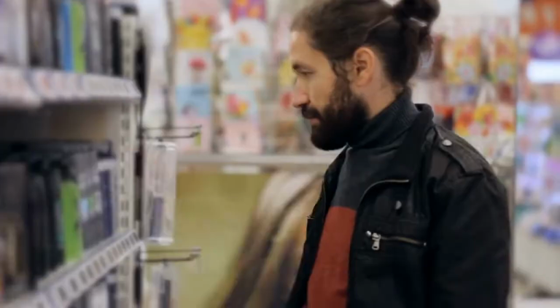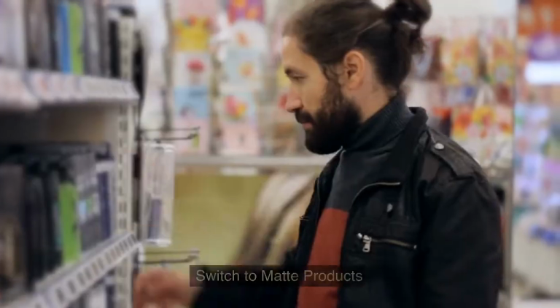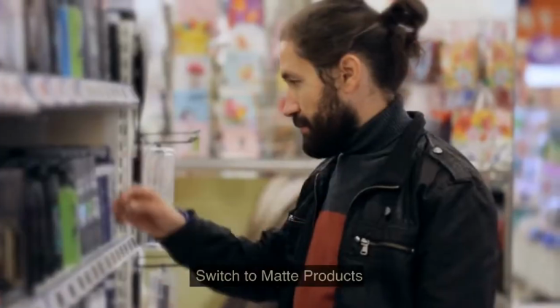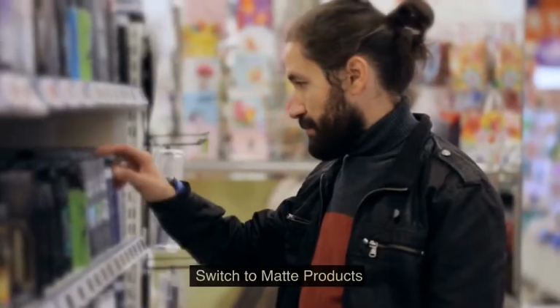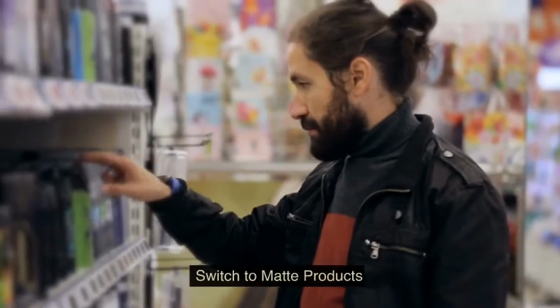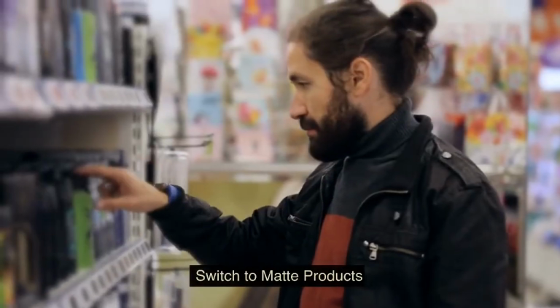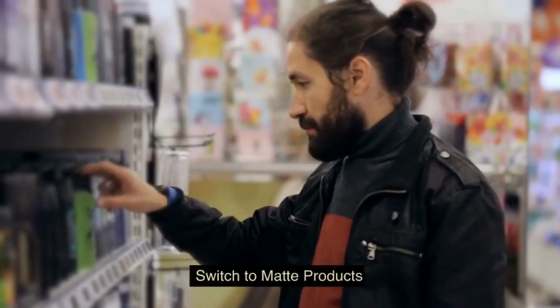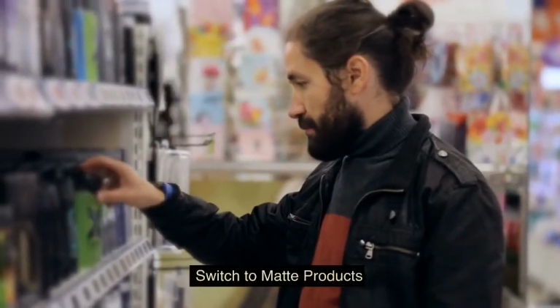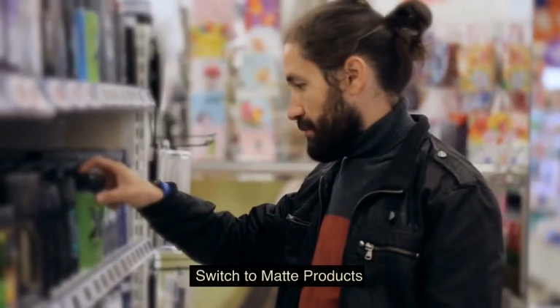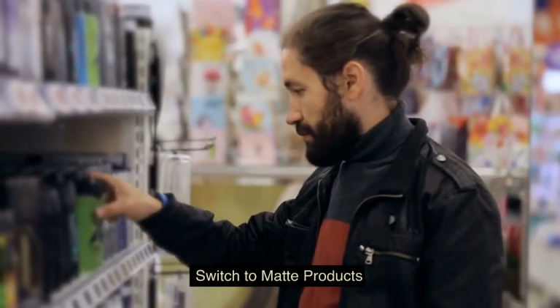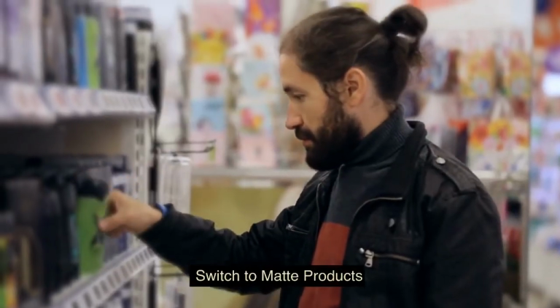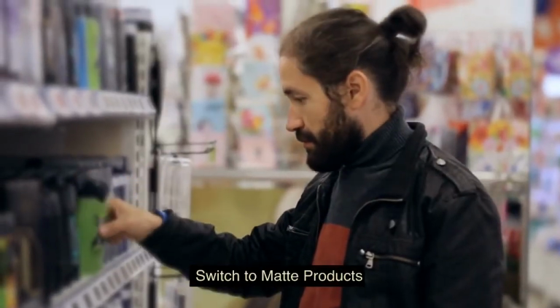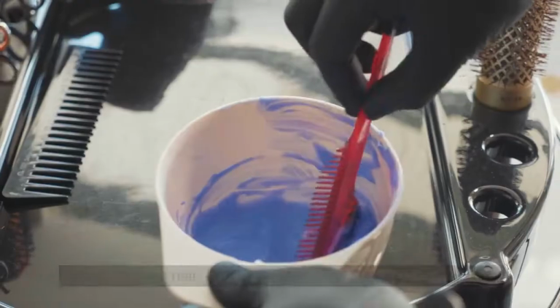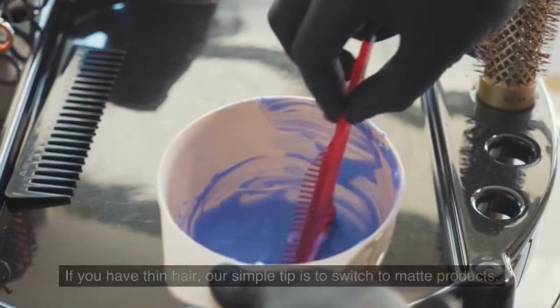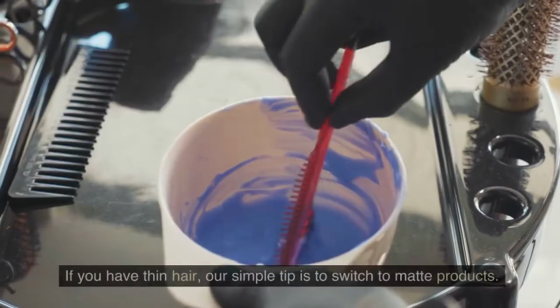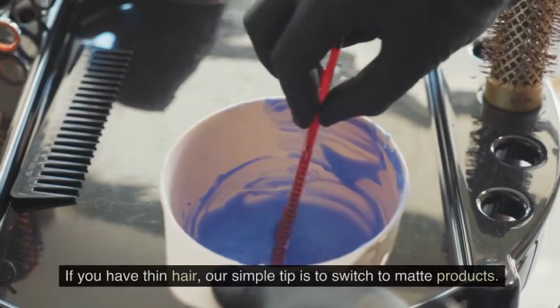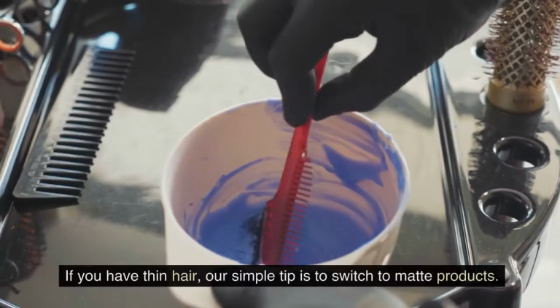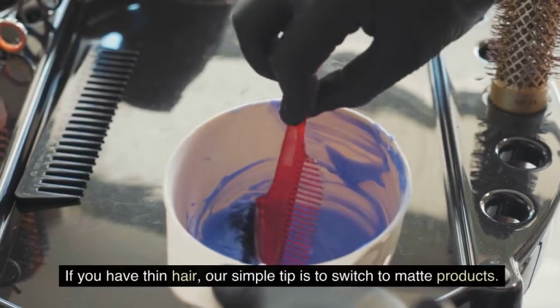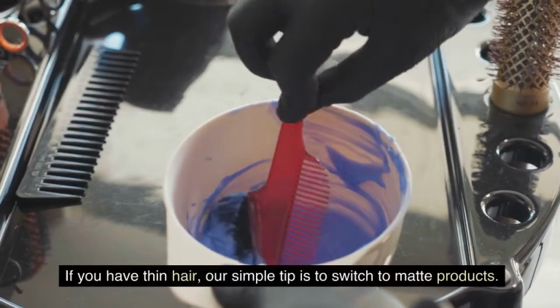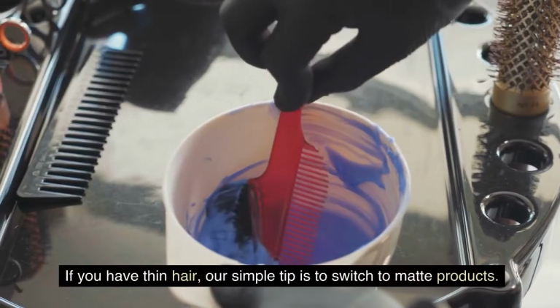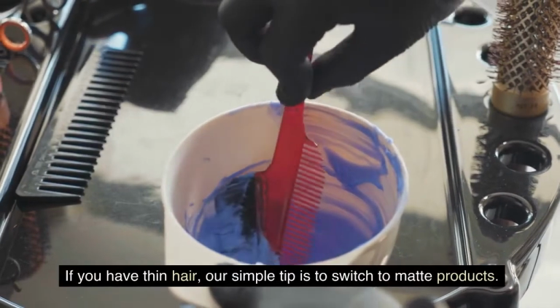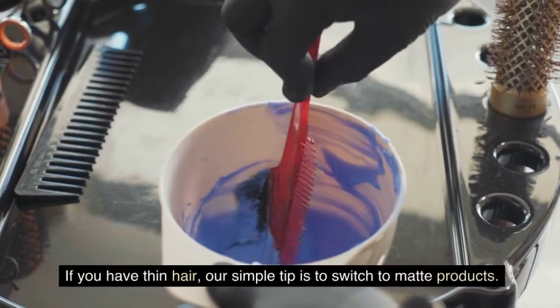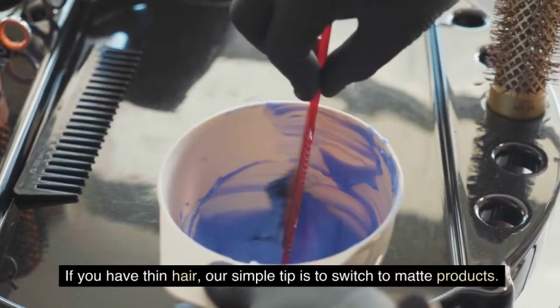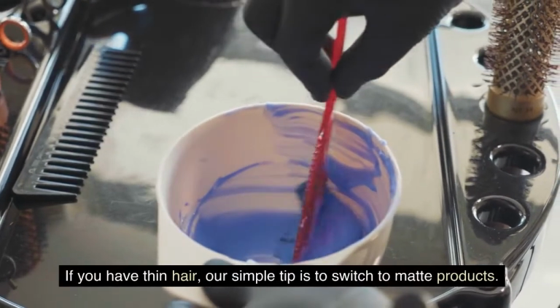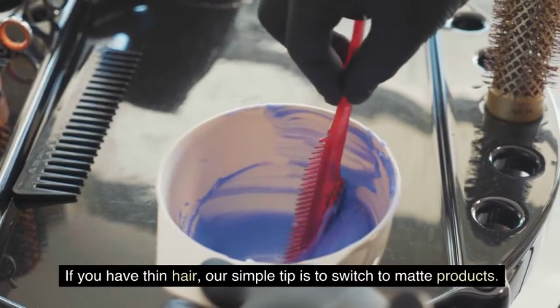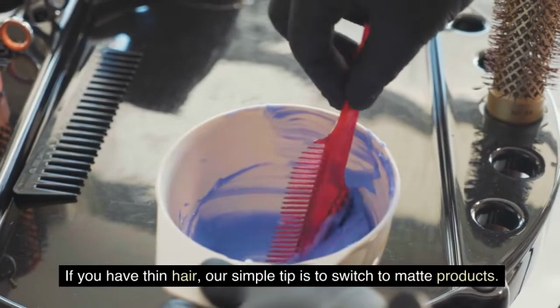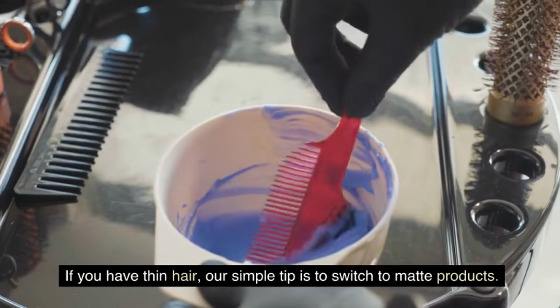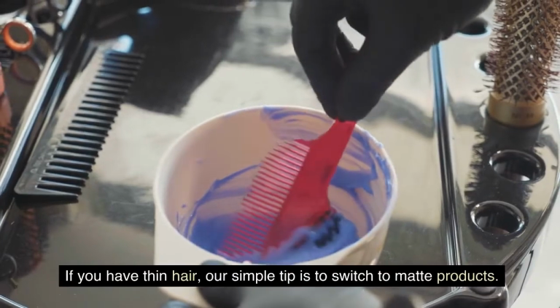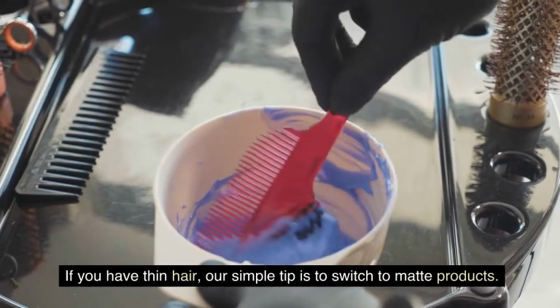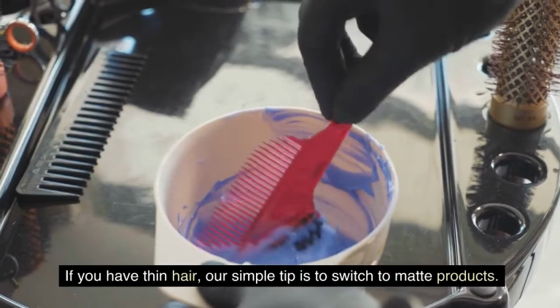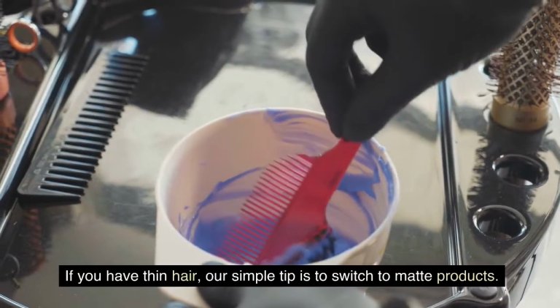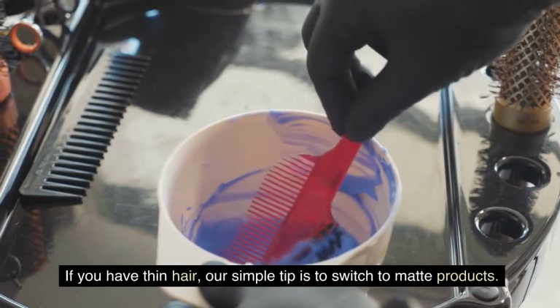Switch to matte products. If you have thin hair, our simple tip is to switch to matte products.